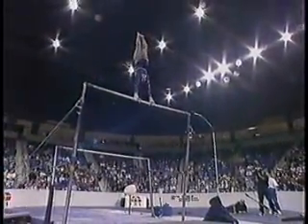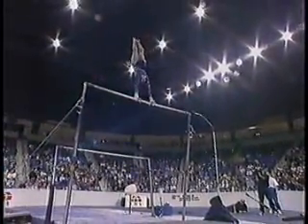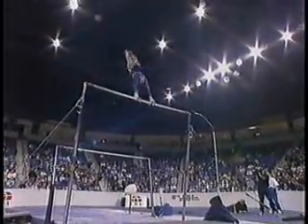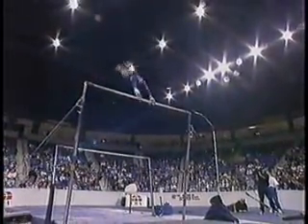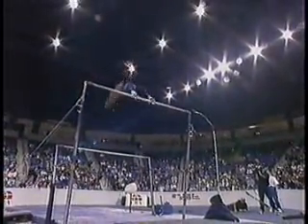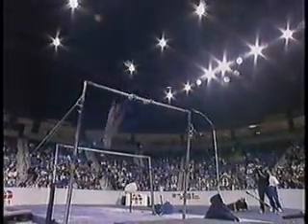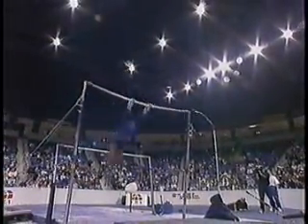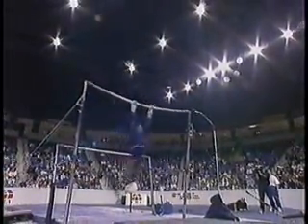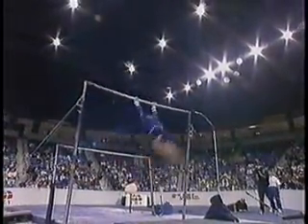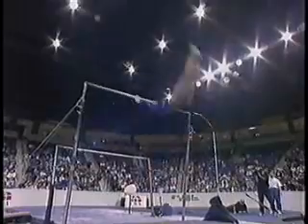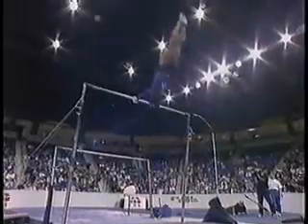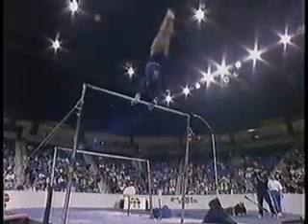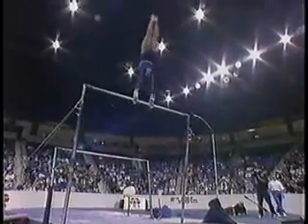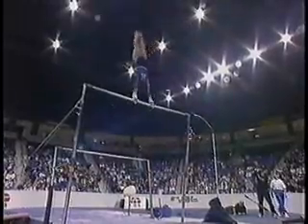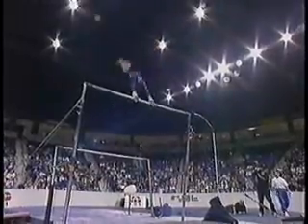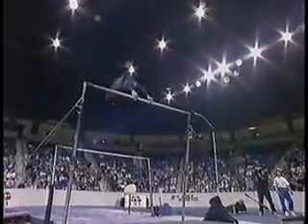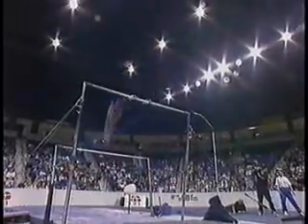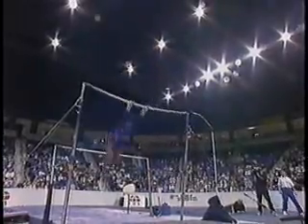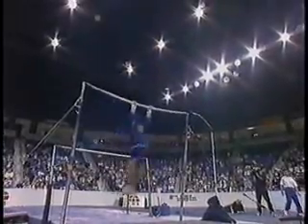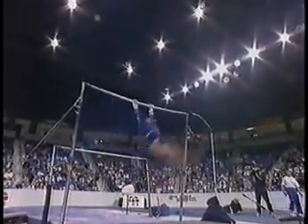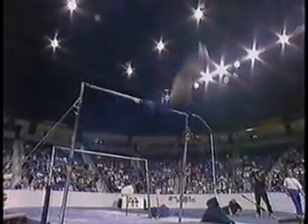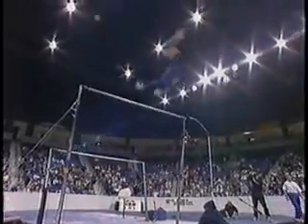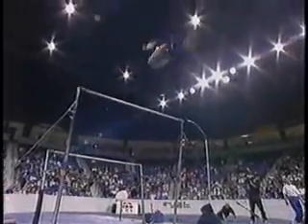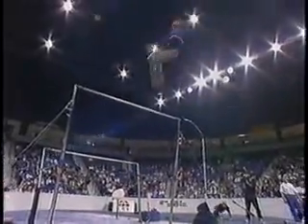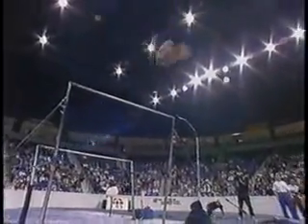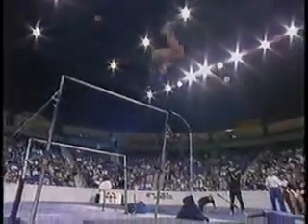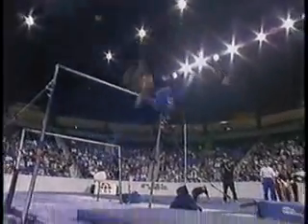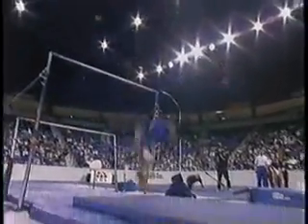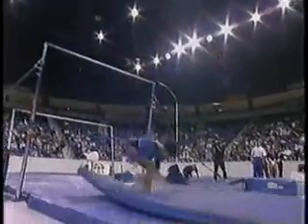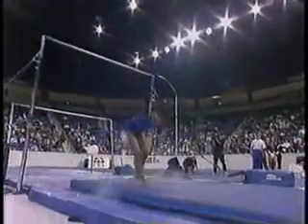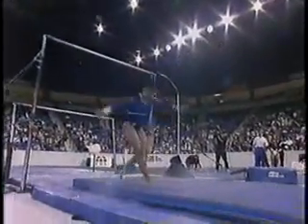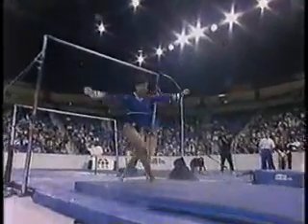Uprise to handstands, setting up for the dismount — it's a full in back out in a tuck position.